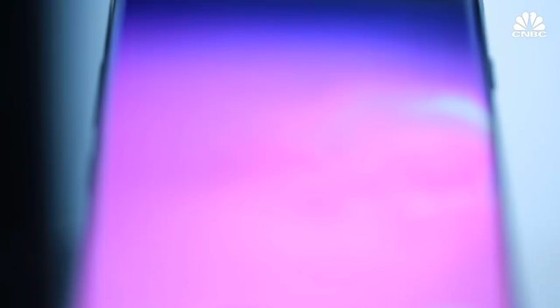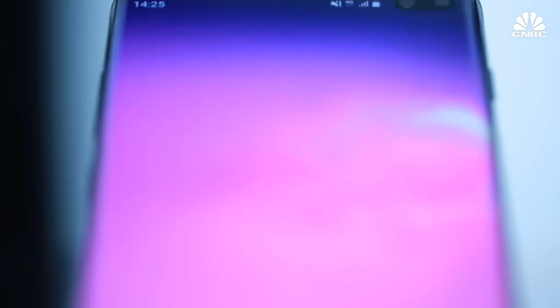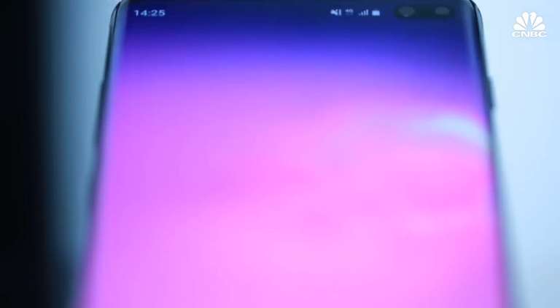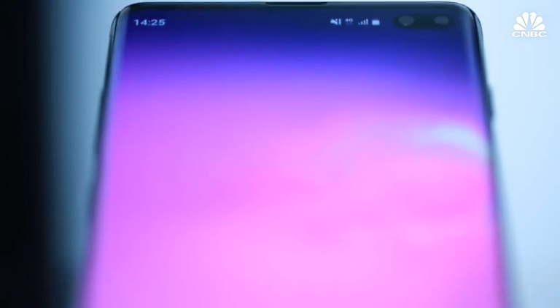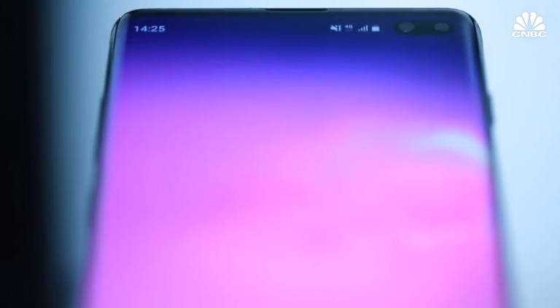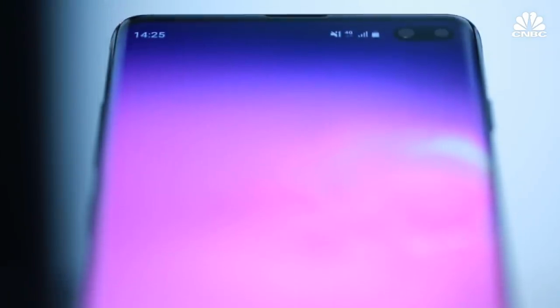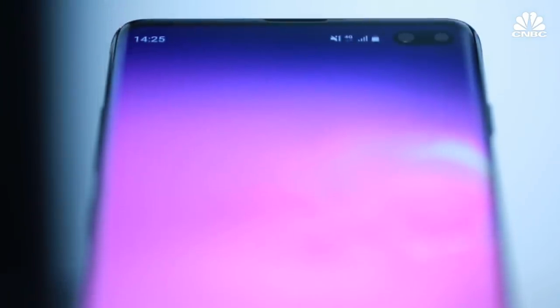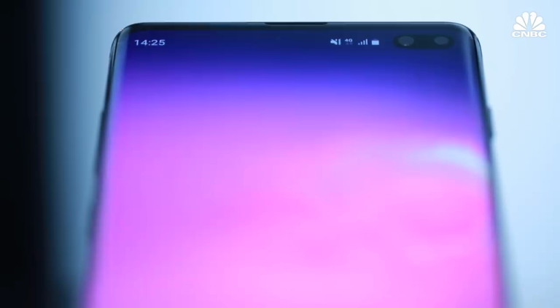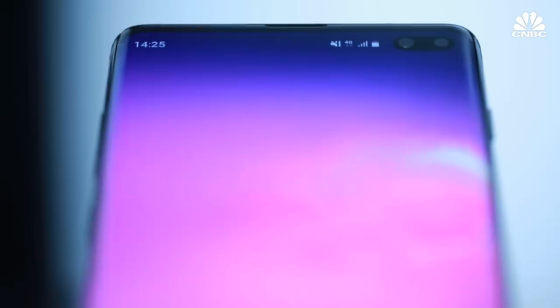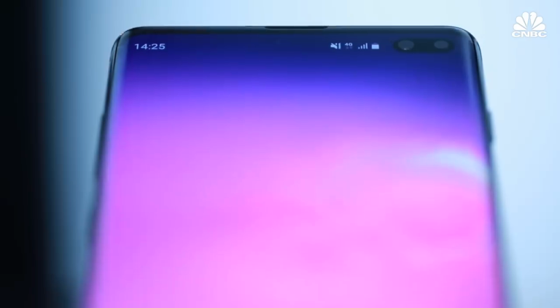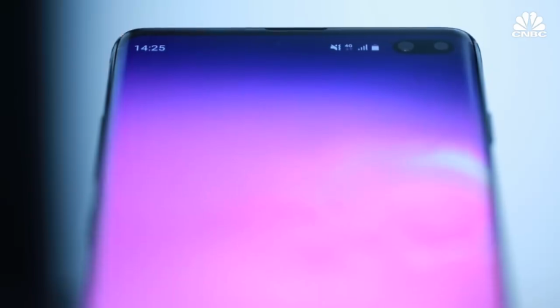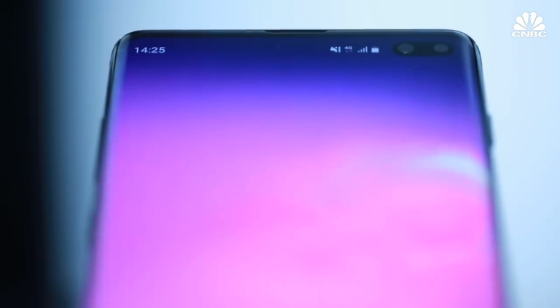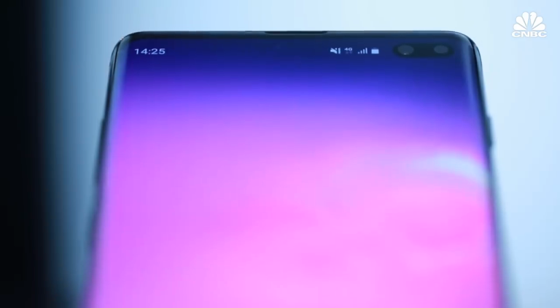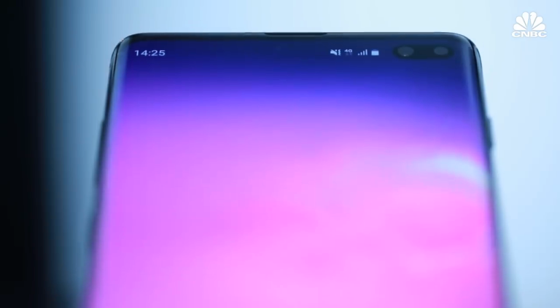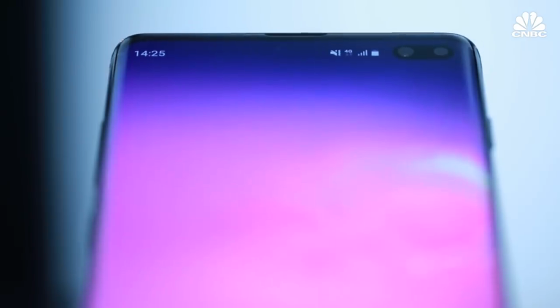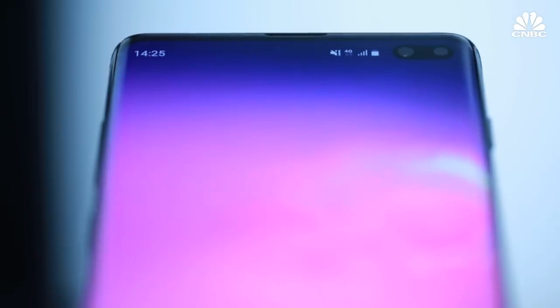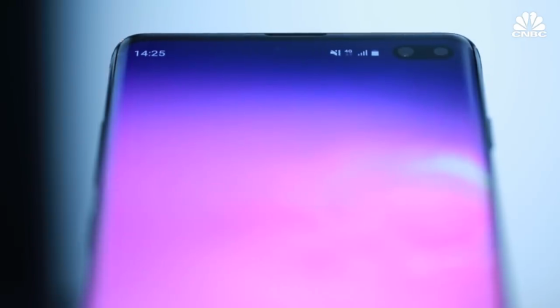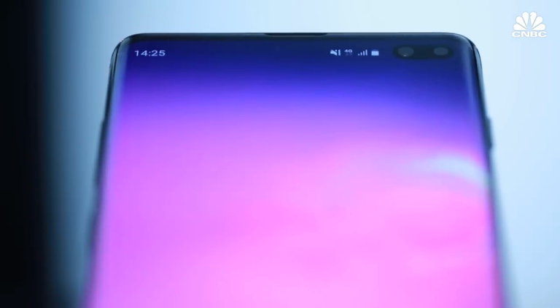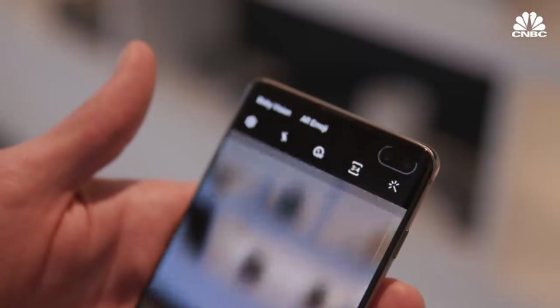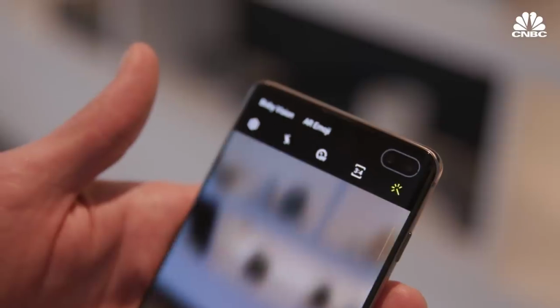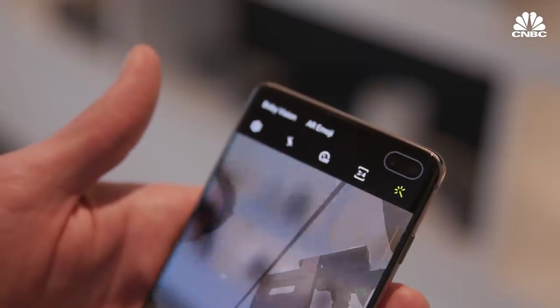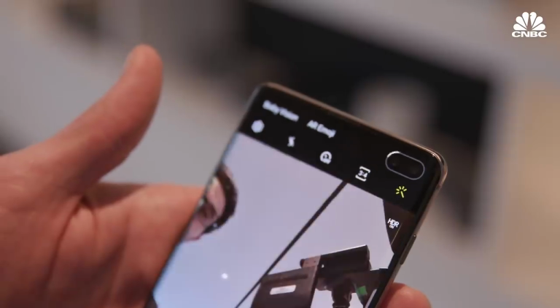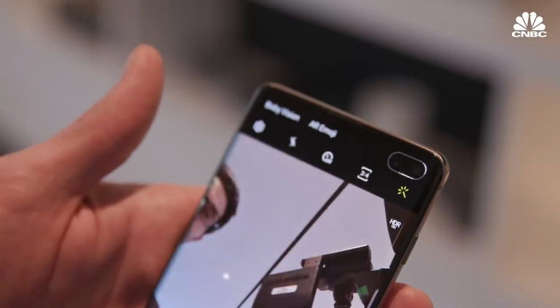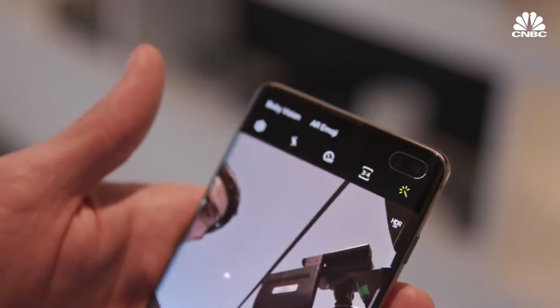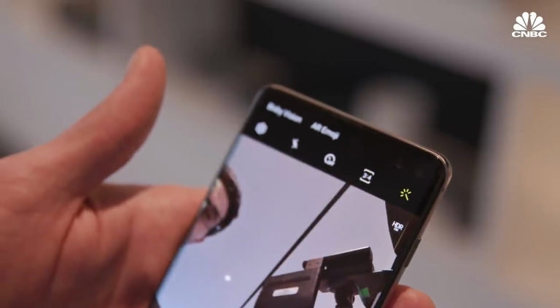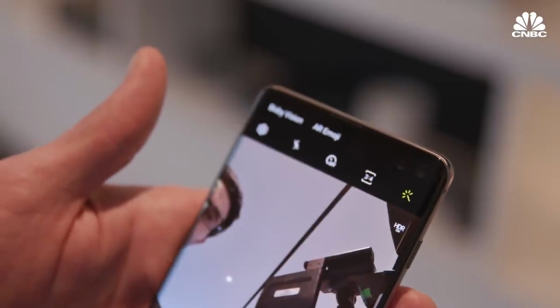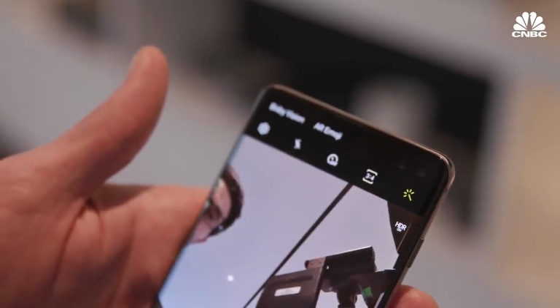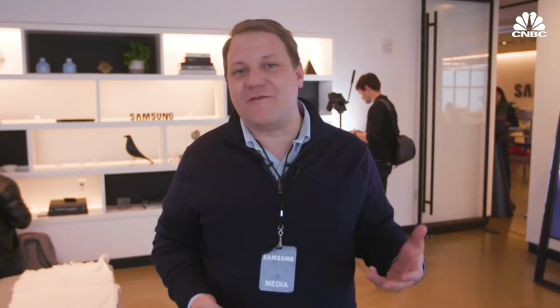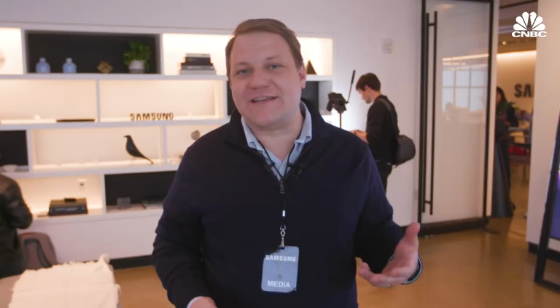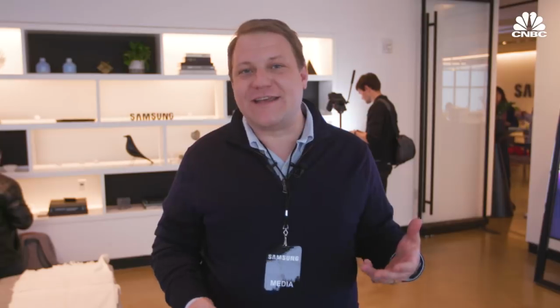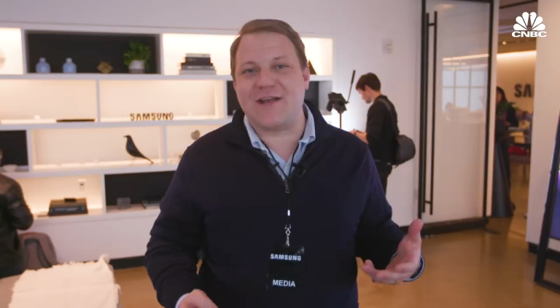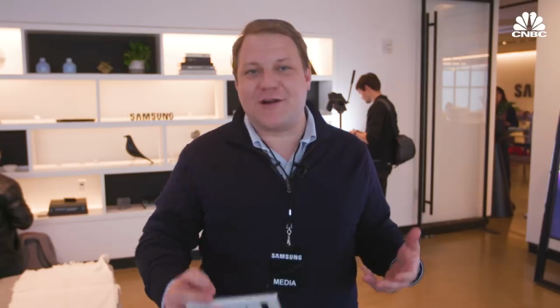One of the standout features of the larger Galaxy S10 Plus is that you can take portrait photos with the front-facing camera.